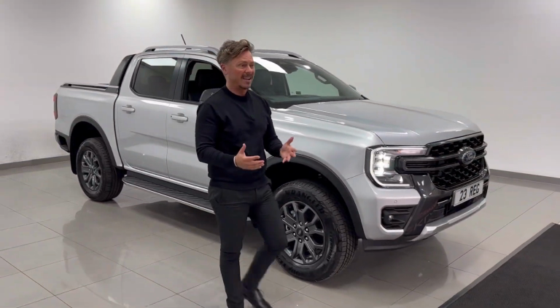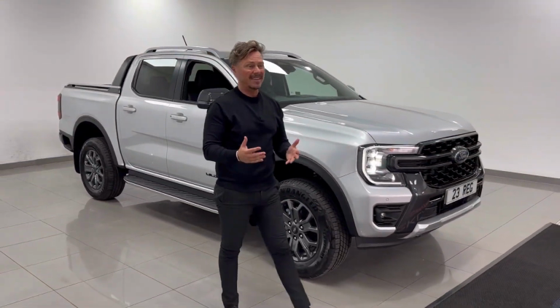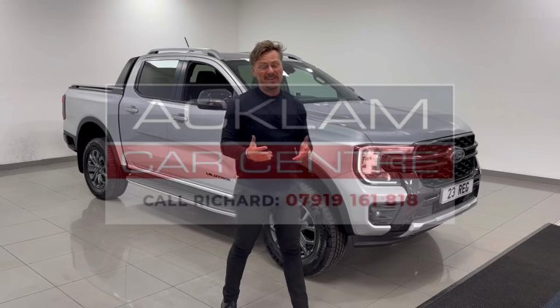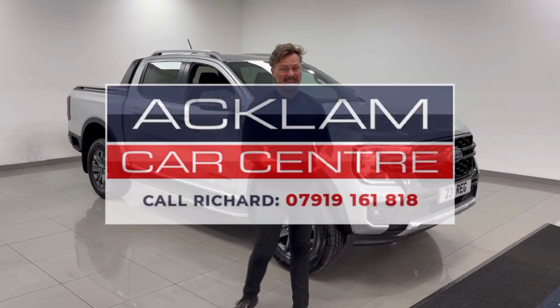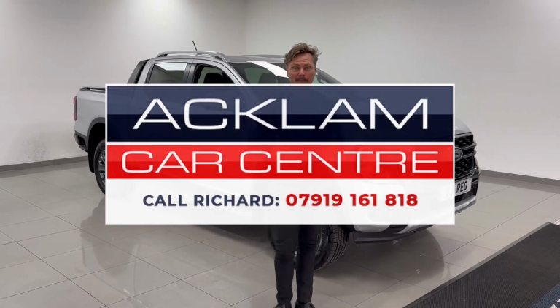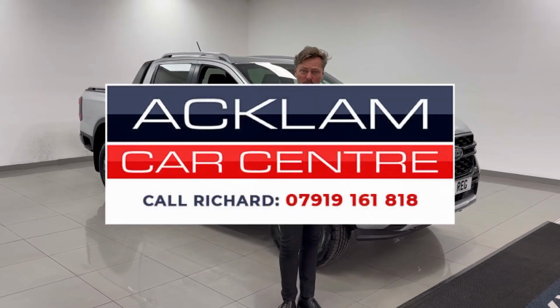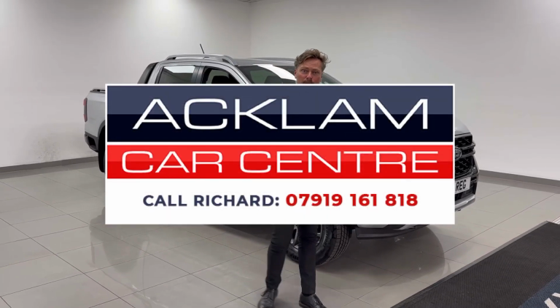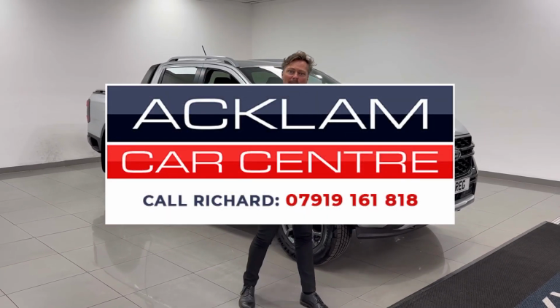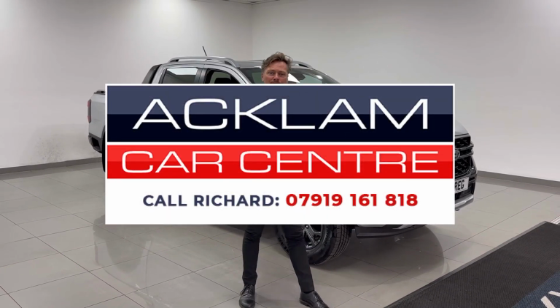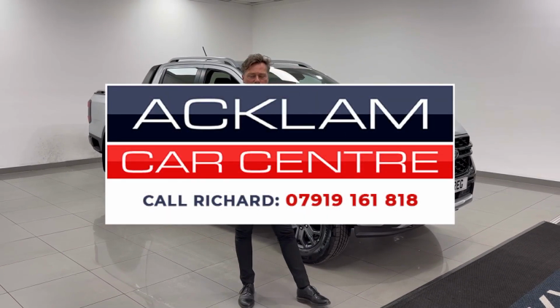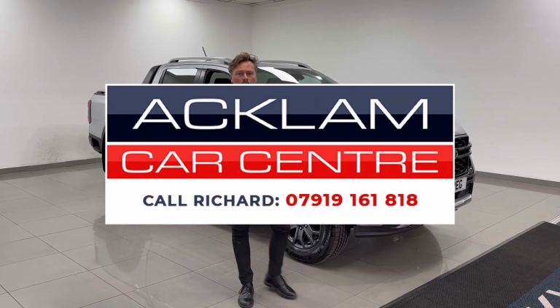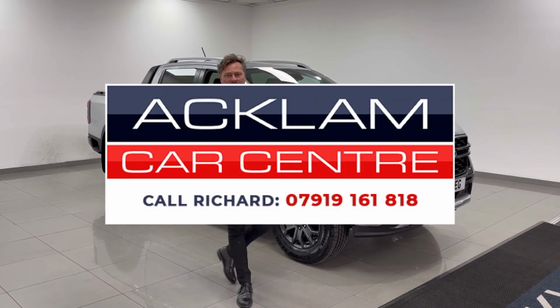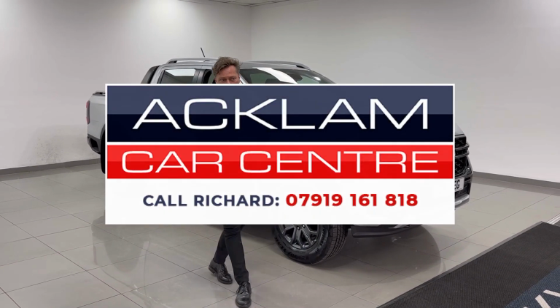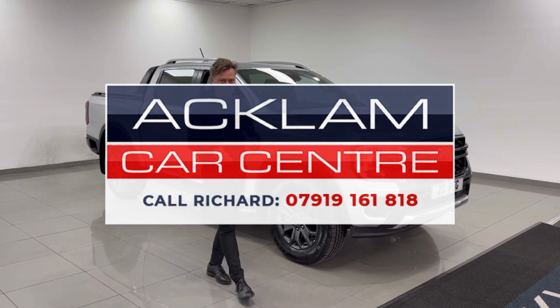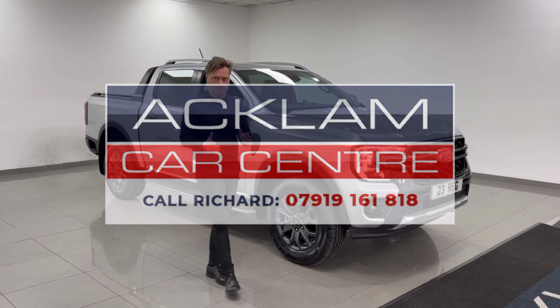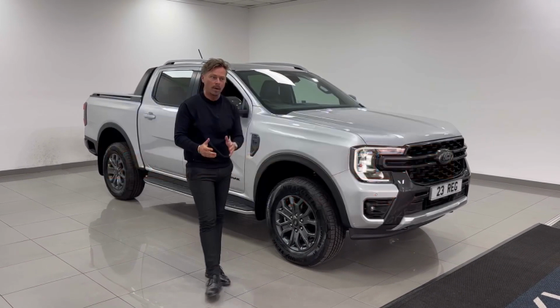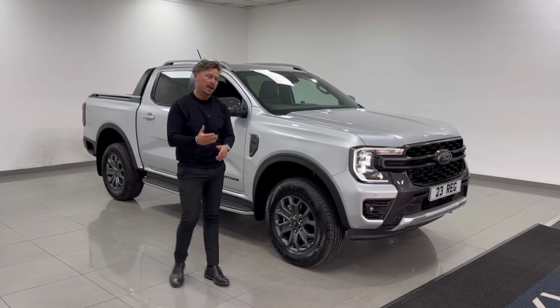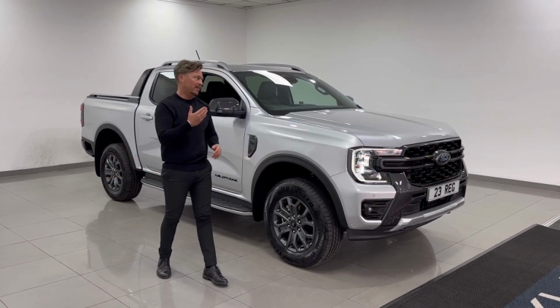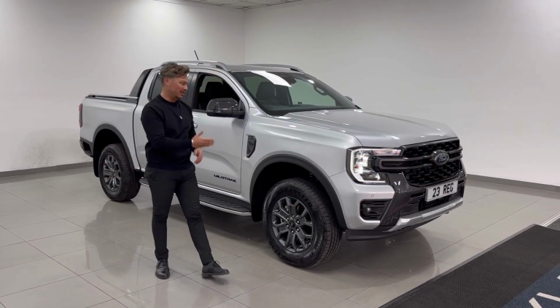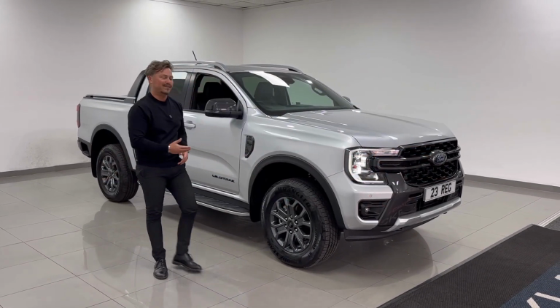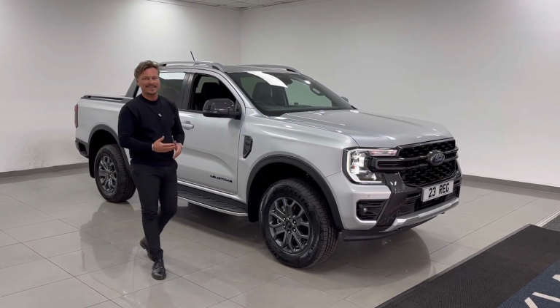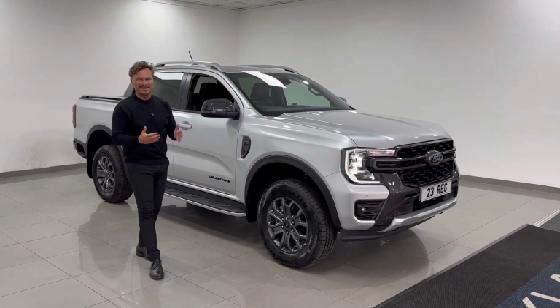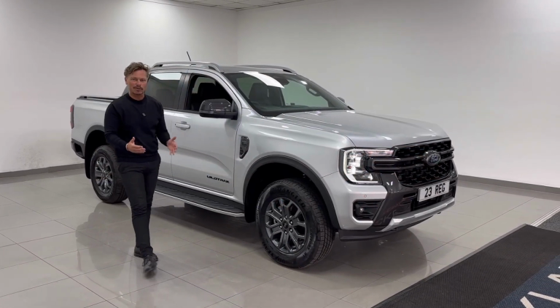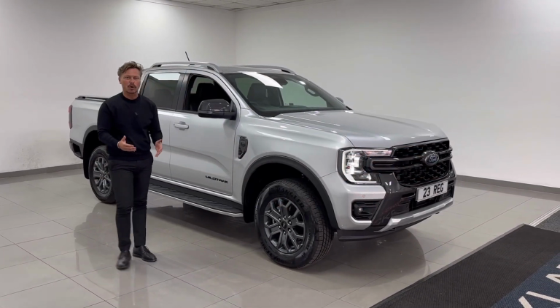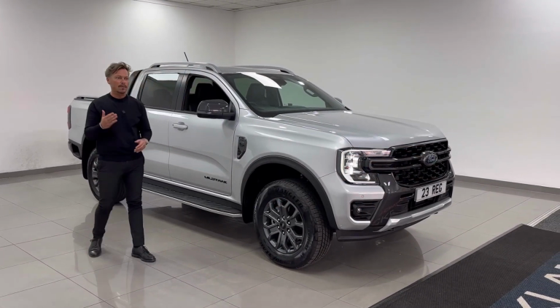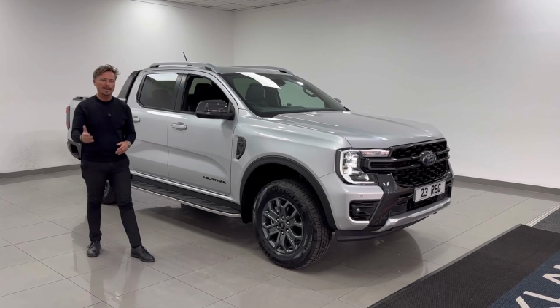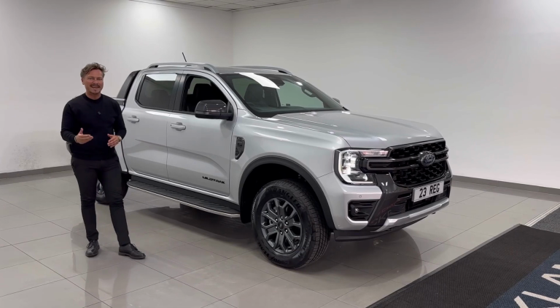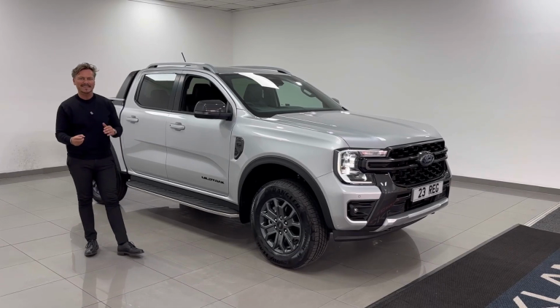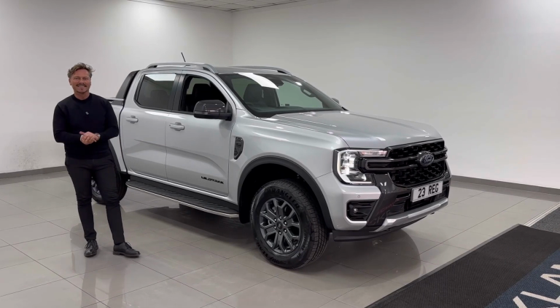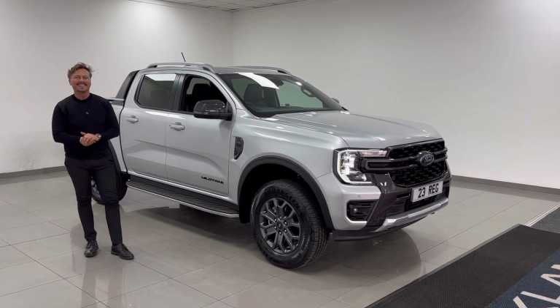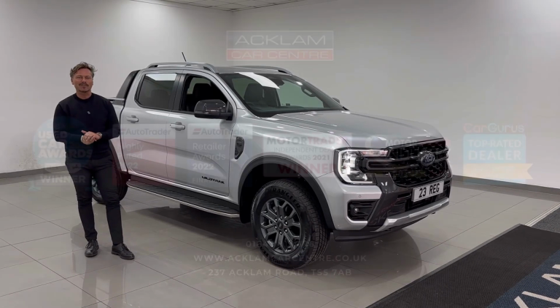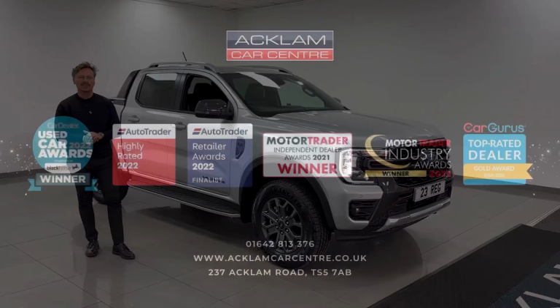If you're looking for a Wildtrack, they are physically impossible to buy from Ford right now if you order a new one. But this one is physical — it's in our showroom. Come and get it. Thanks for watching.